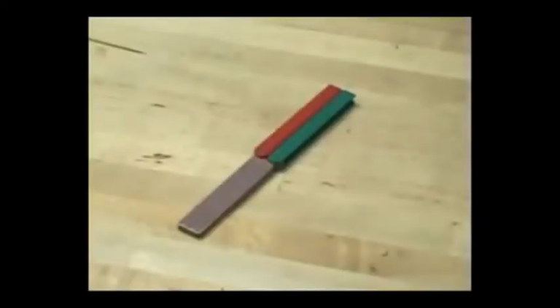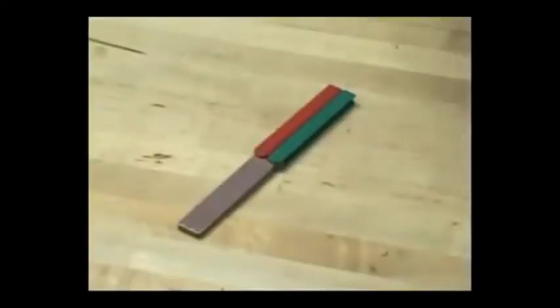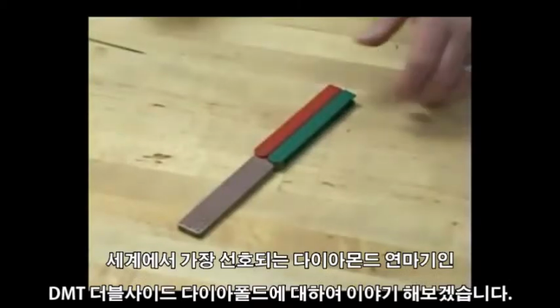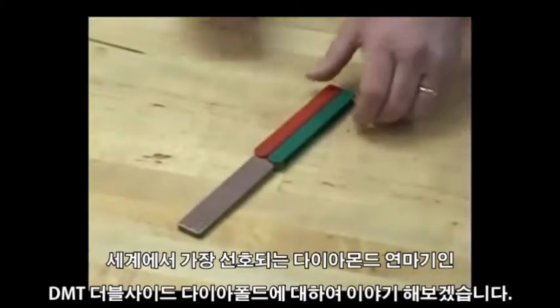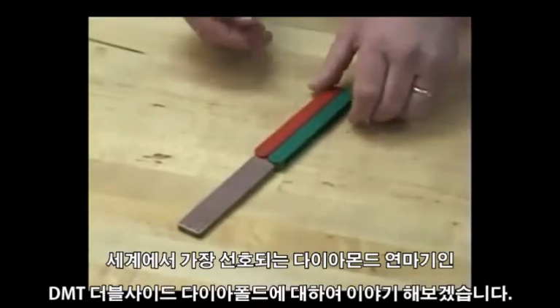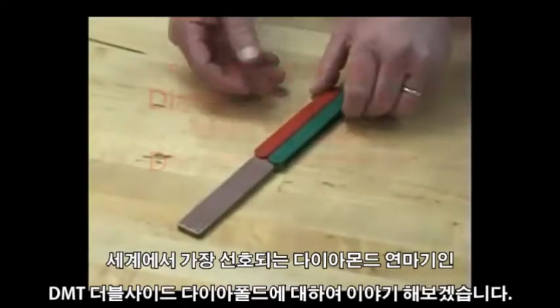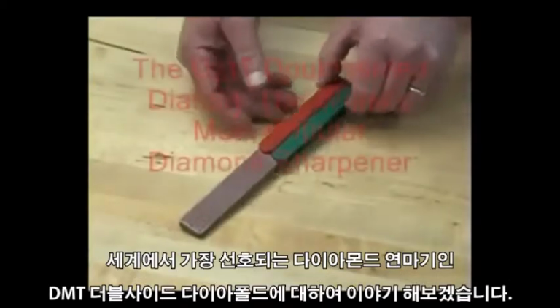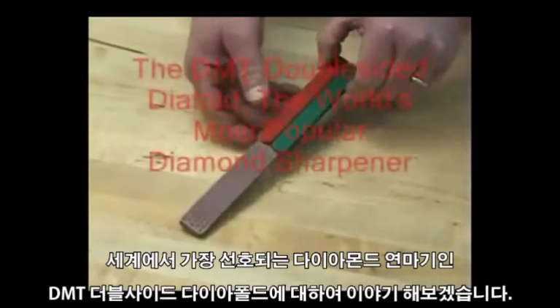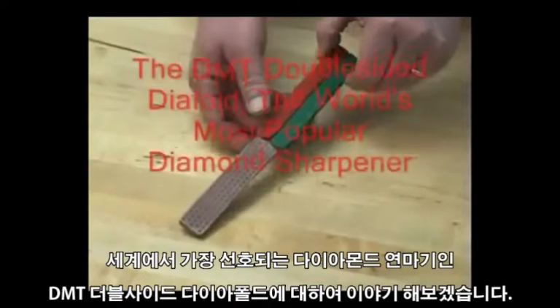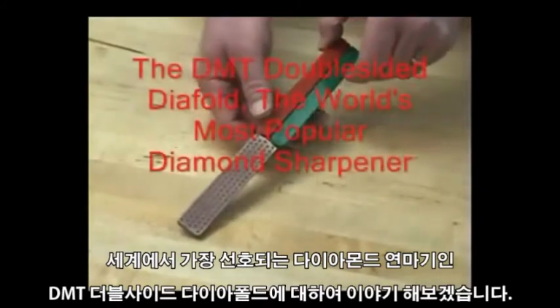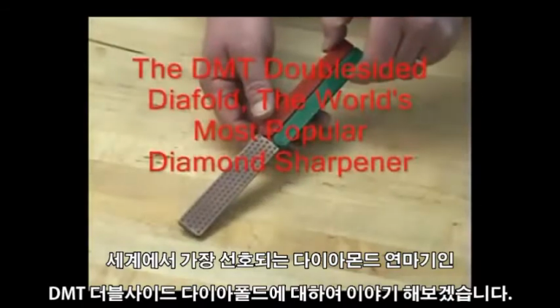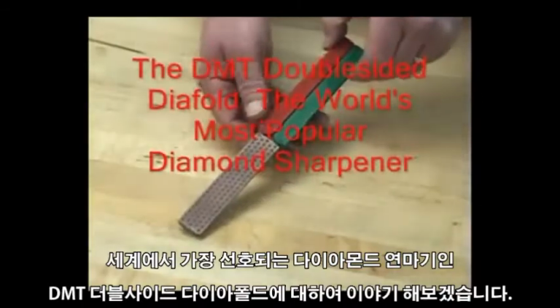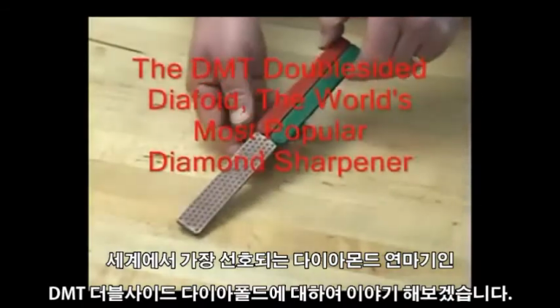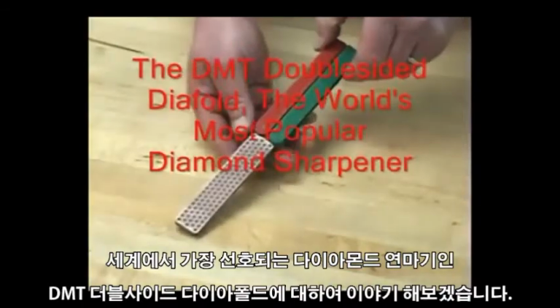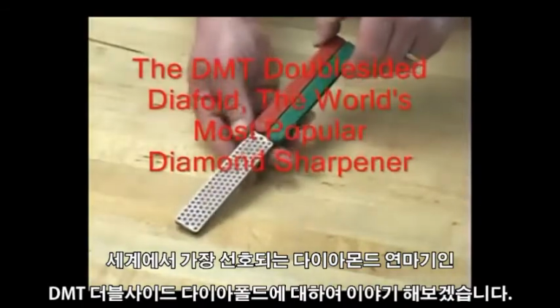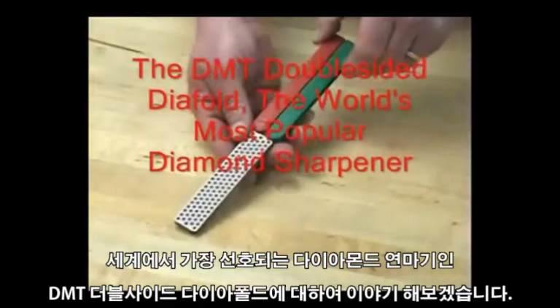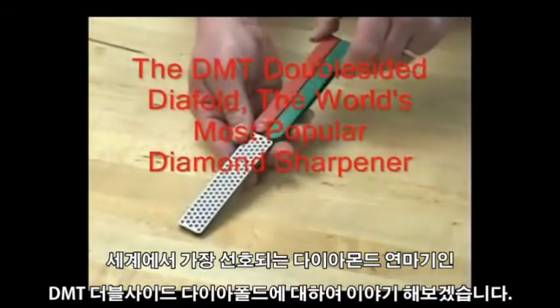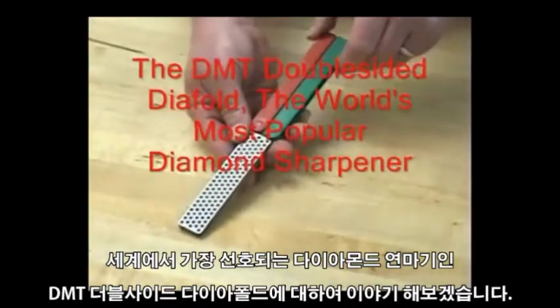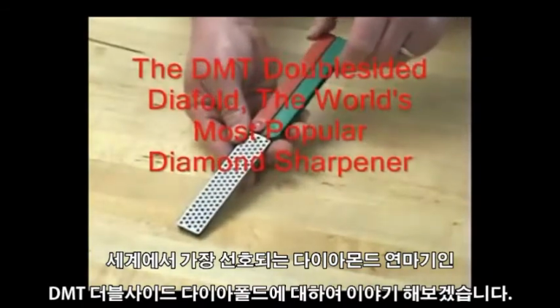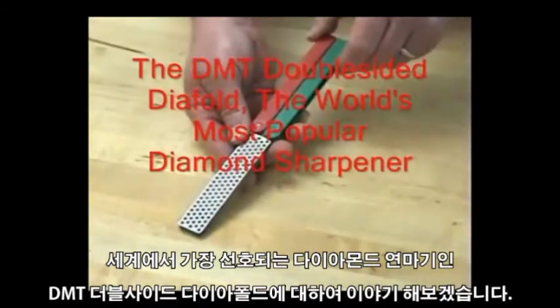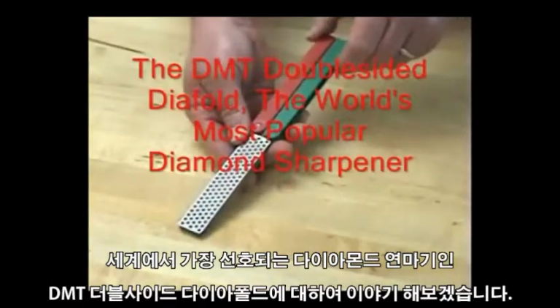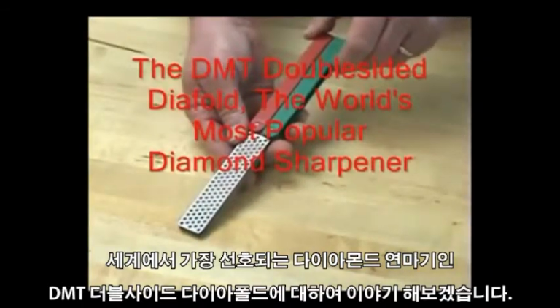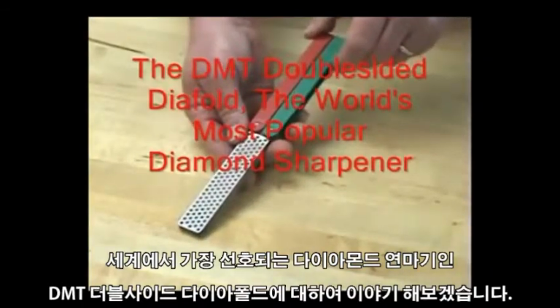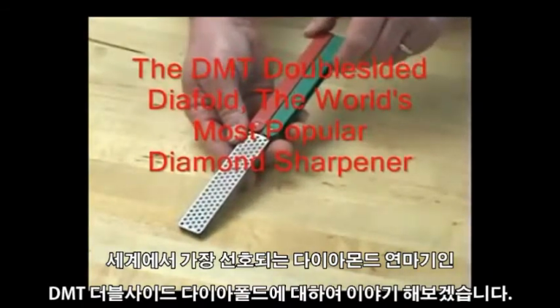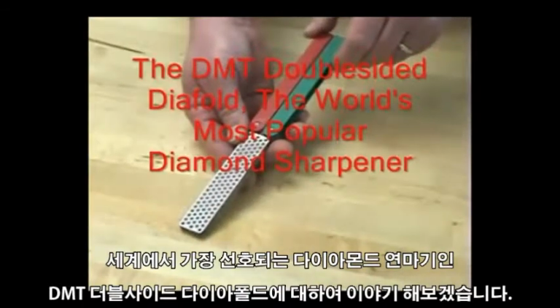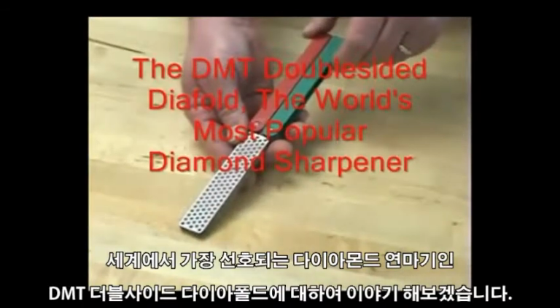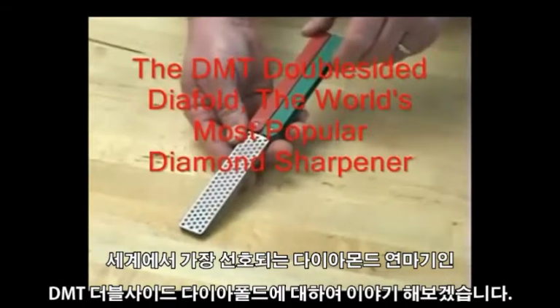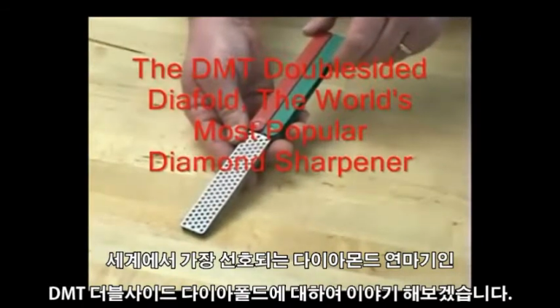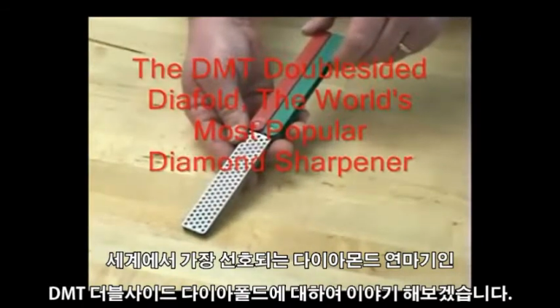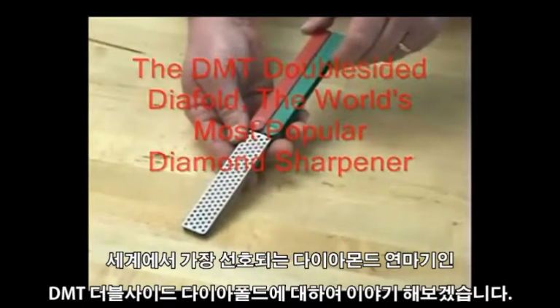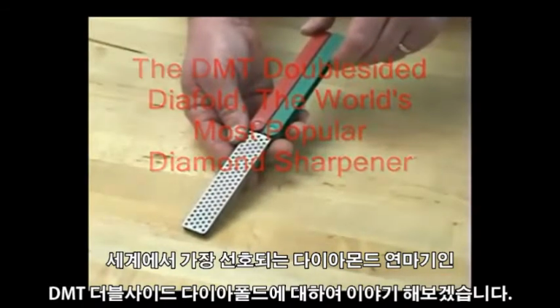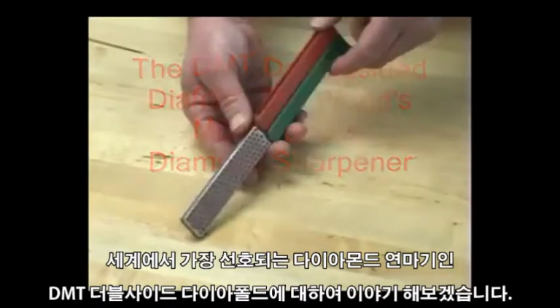Let me talk to you a little bit about the features and benefits of the DMT Double-Sided Diafold, the world's most popular diamond sharpener.